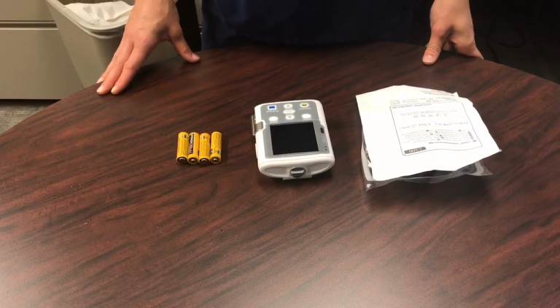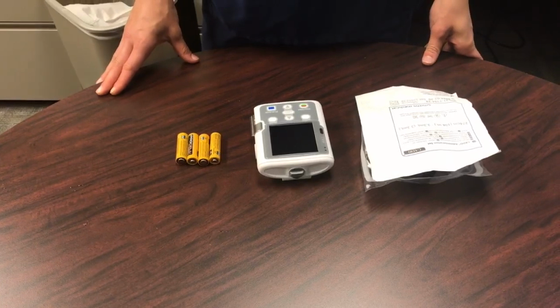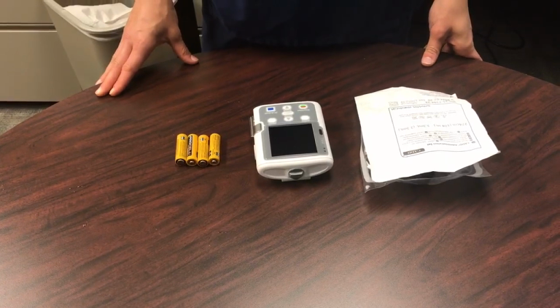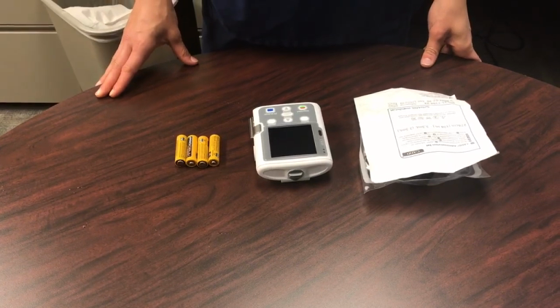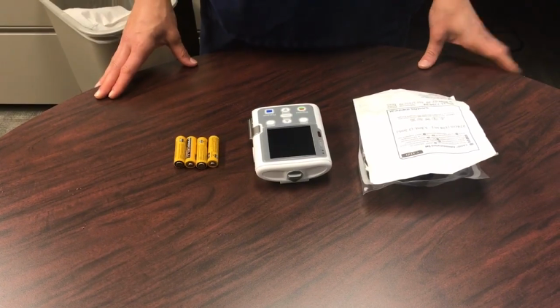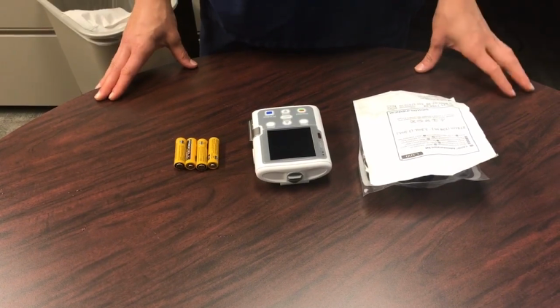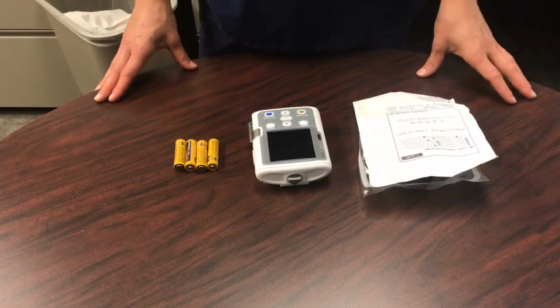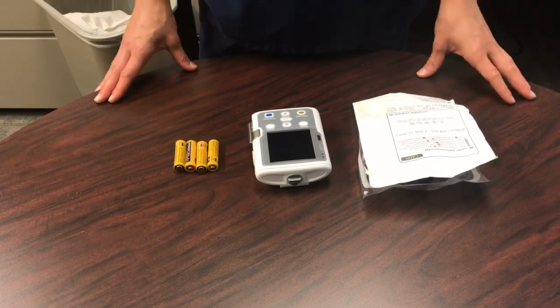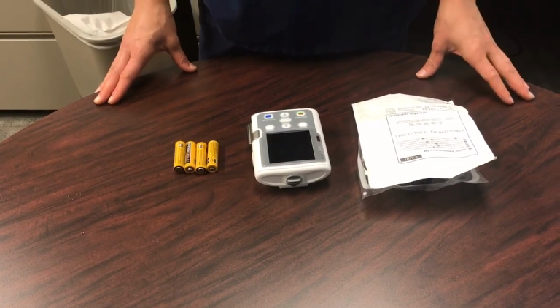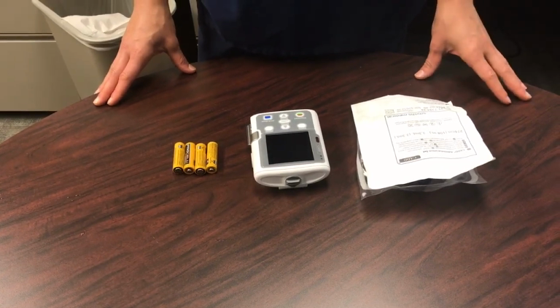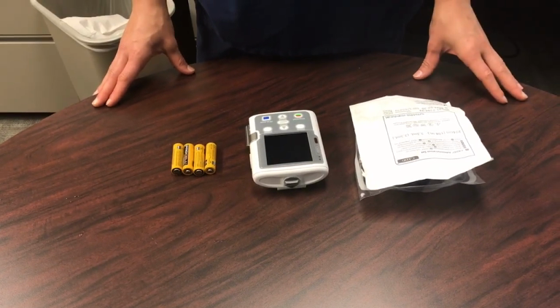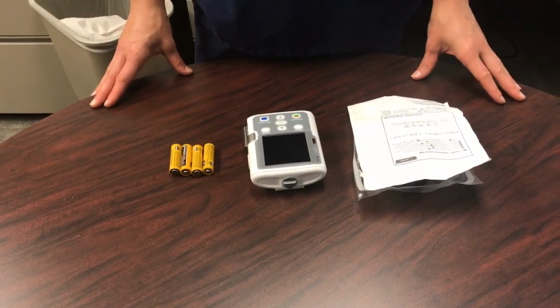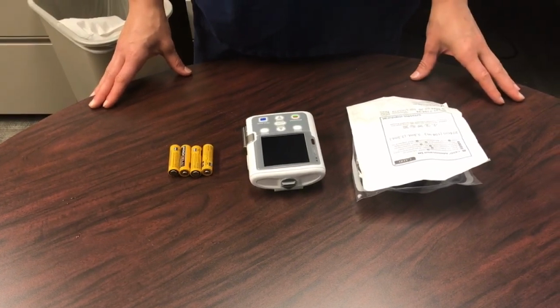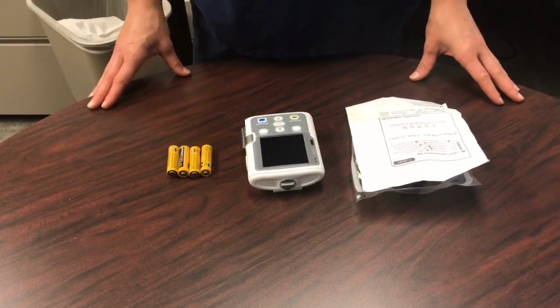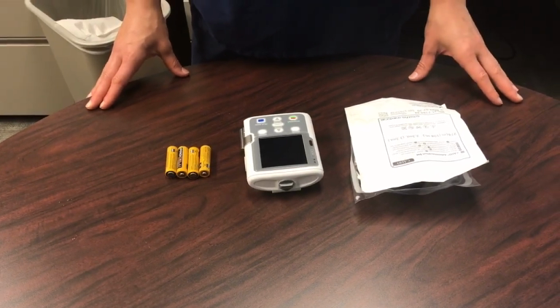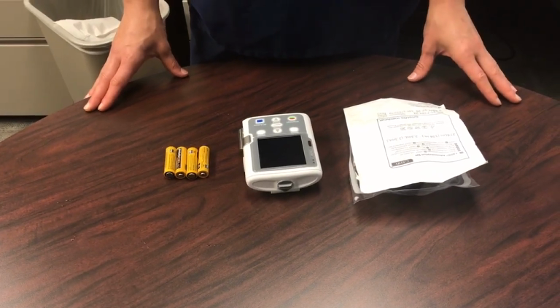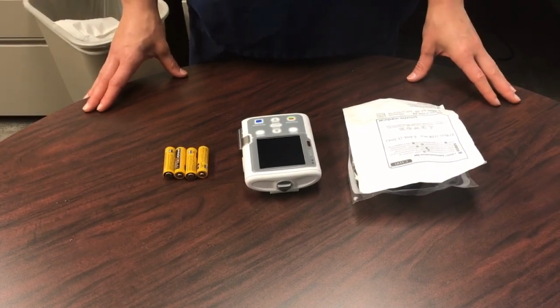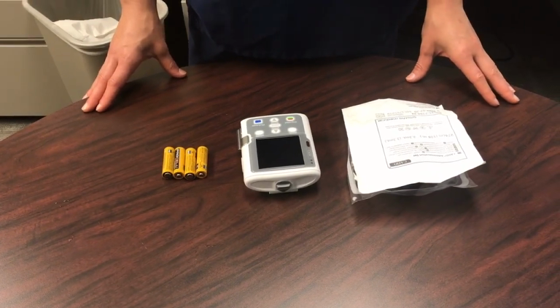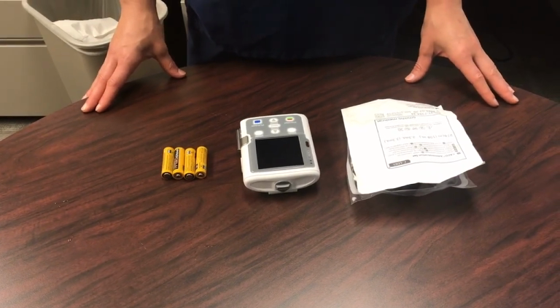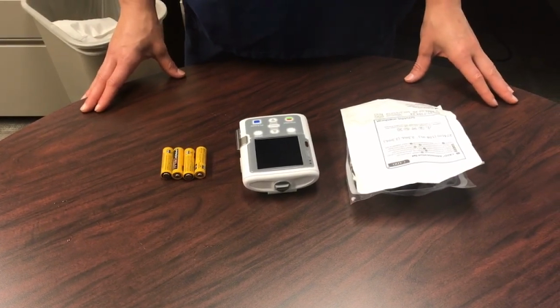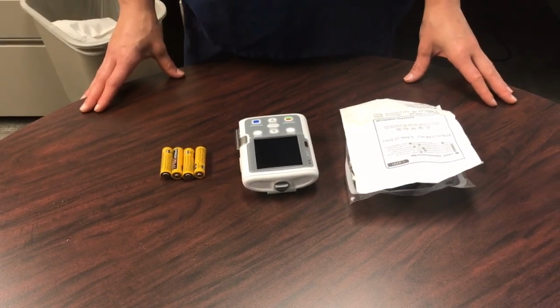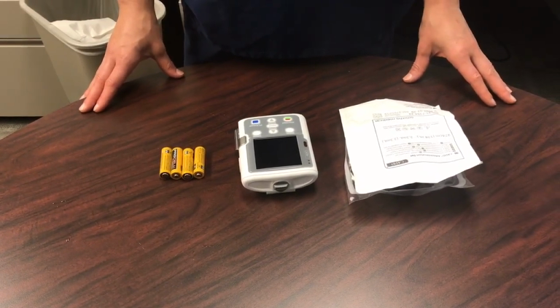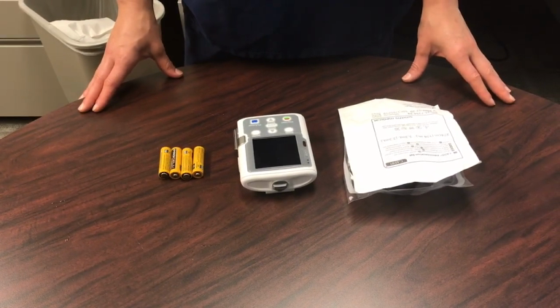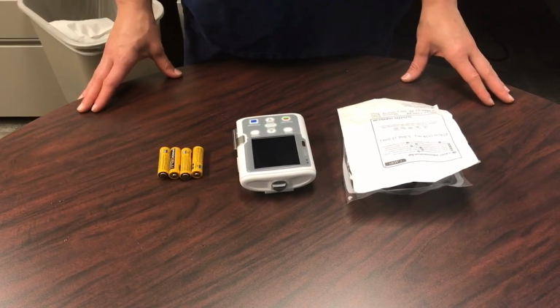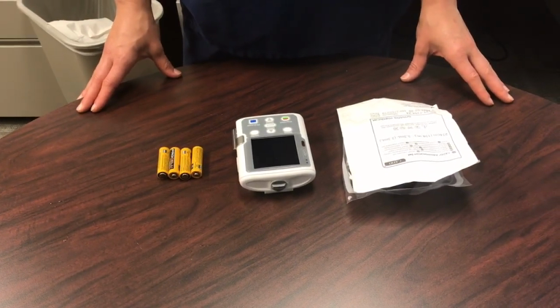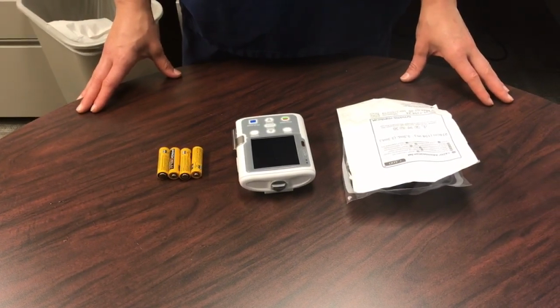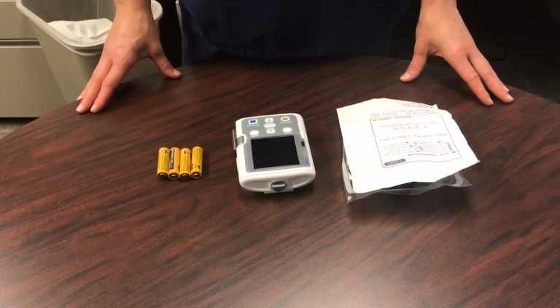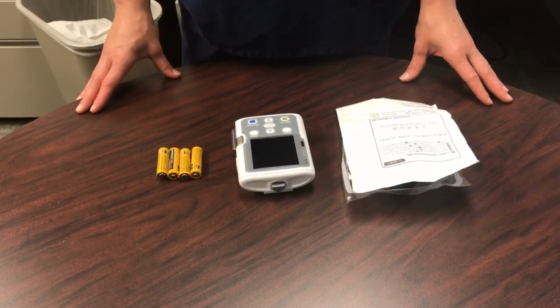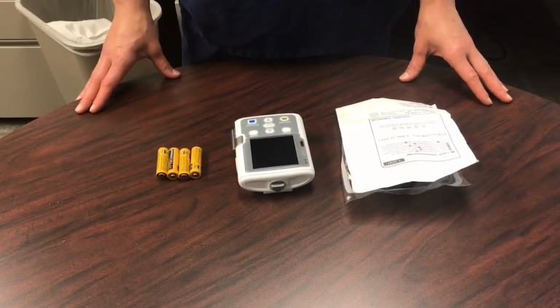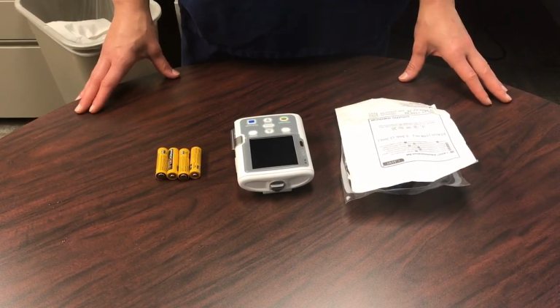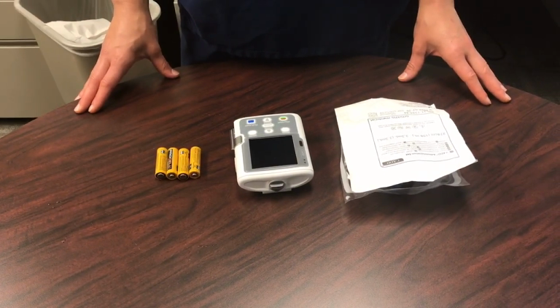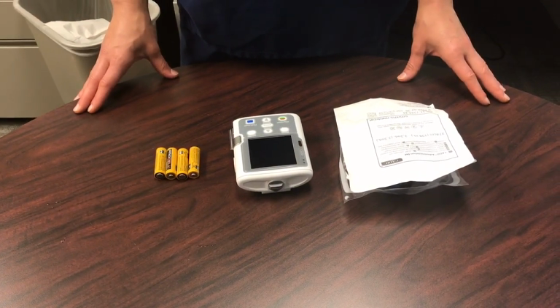Hello! Today we're going to be going over how to set up the CADD-Solis pump.